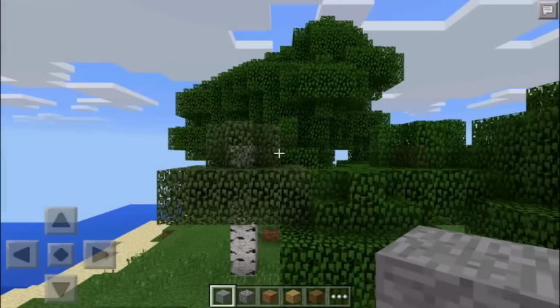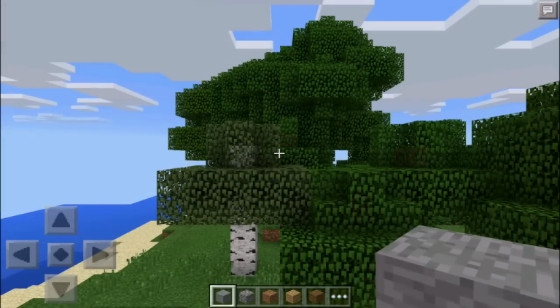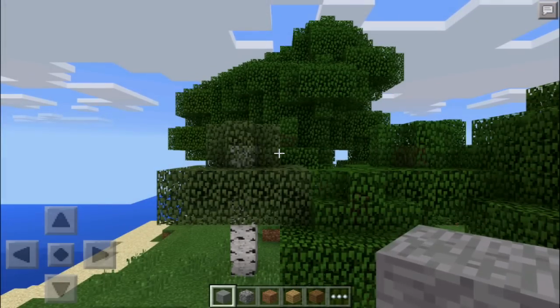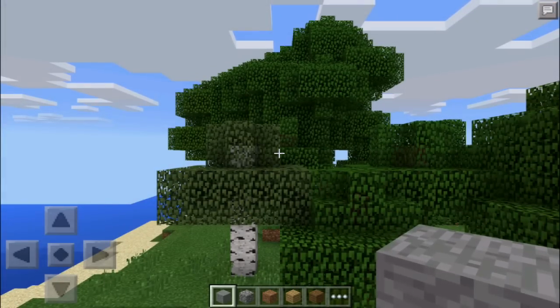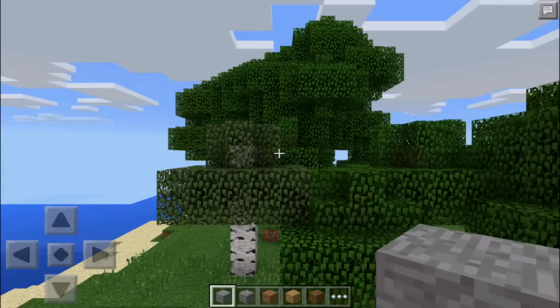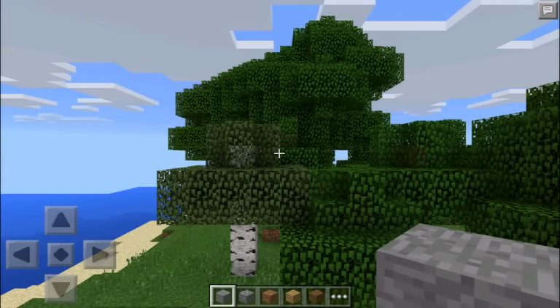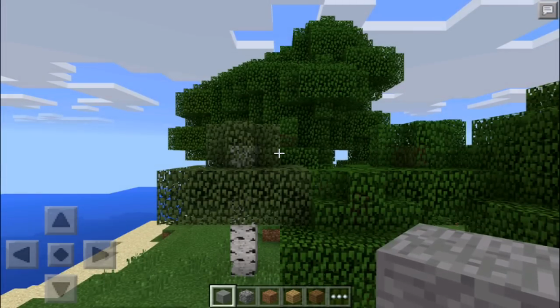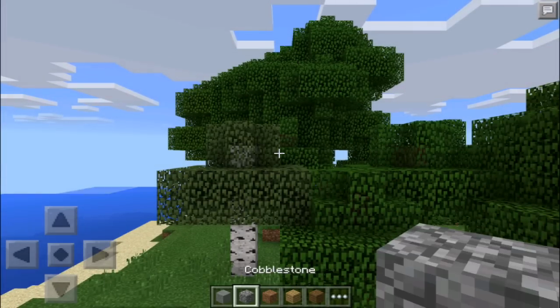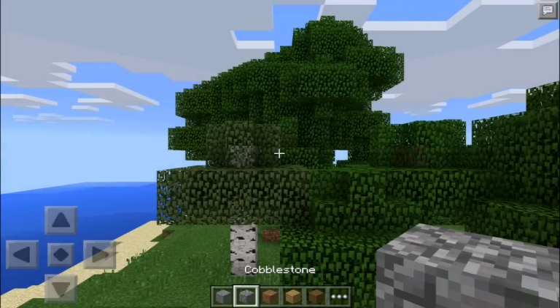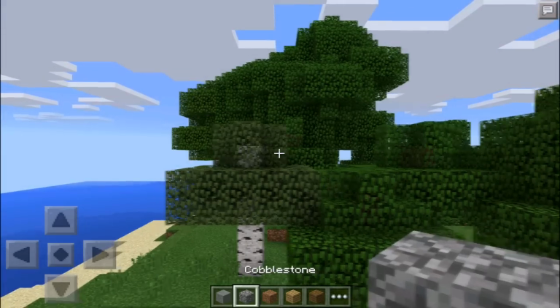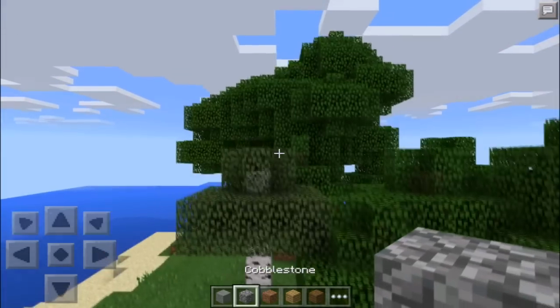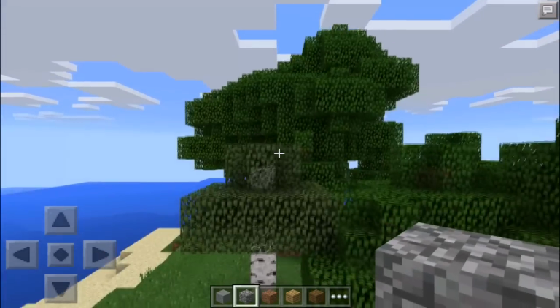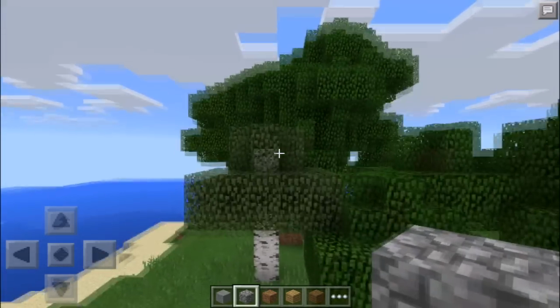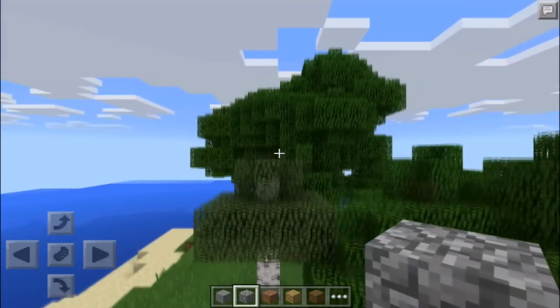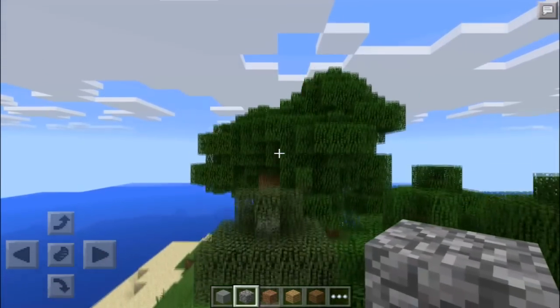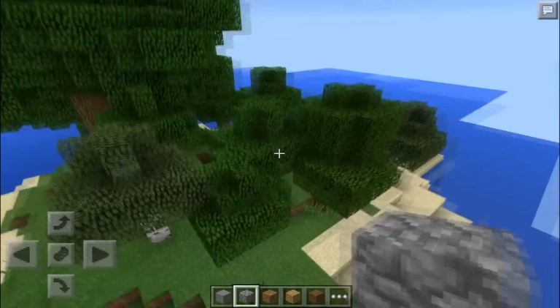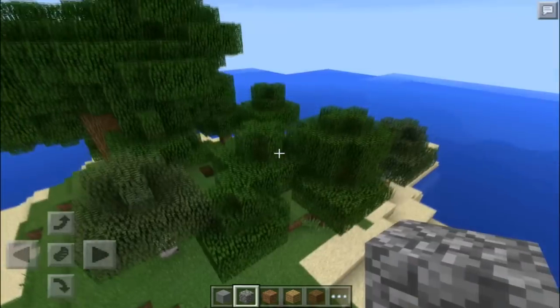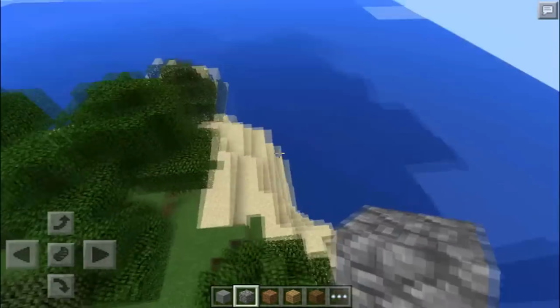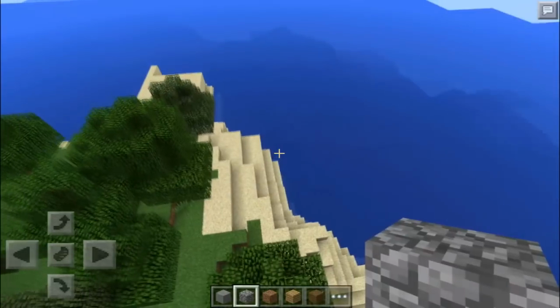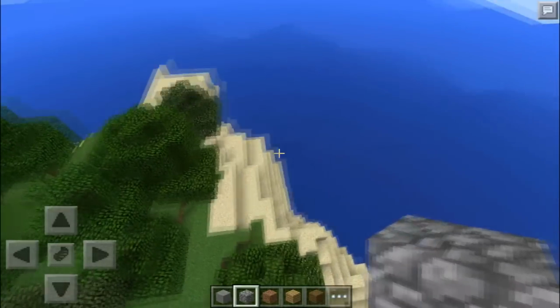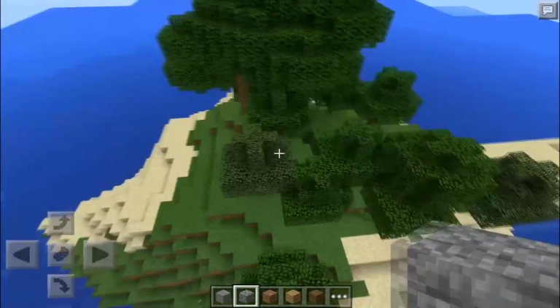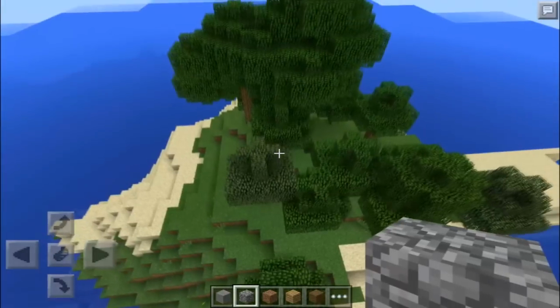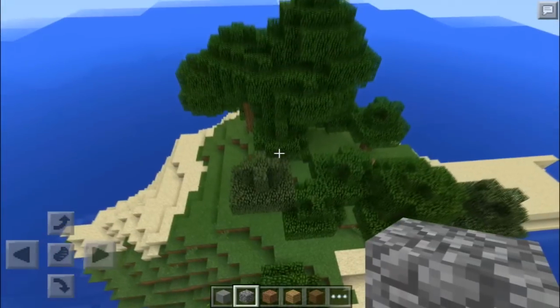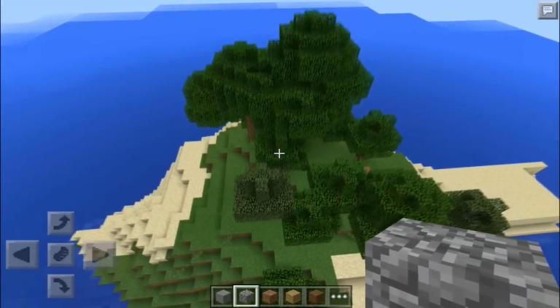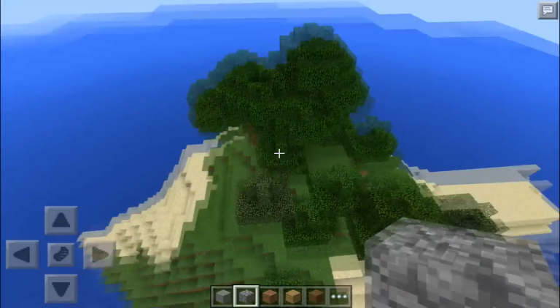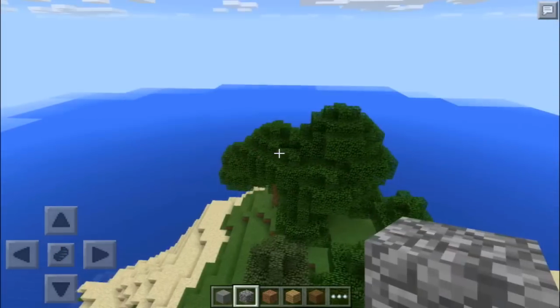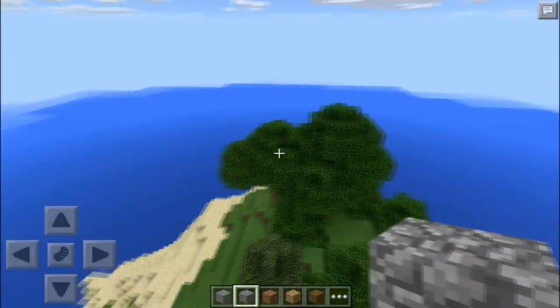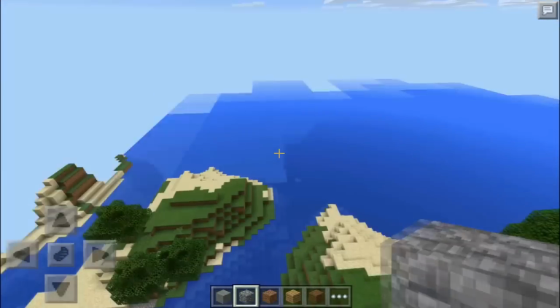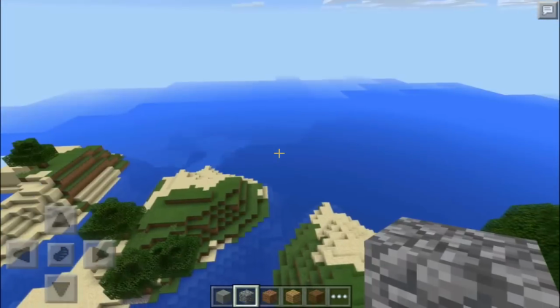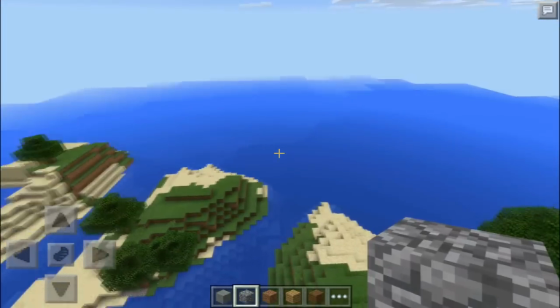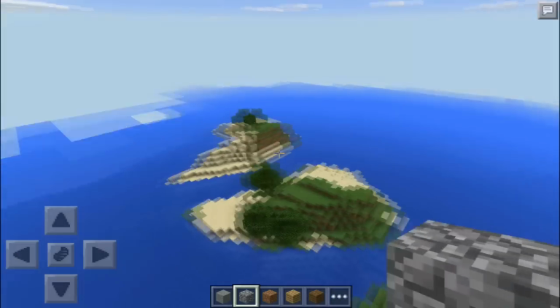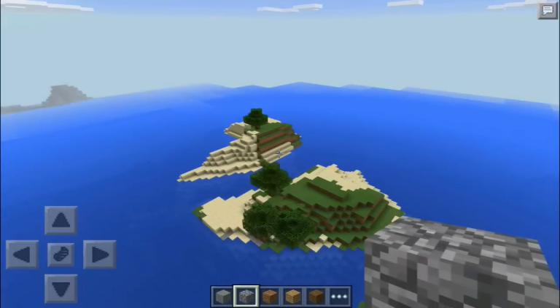Pretty much you just spawn on a normal island — it's a normal island in the middle of nowhere. It's kind of like a survival island, but not really, because there's like a bunch of trees.